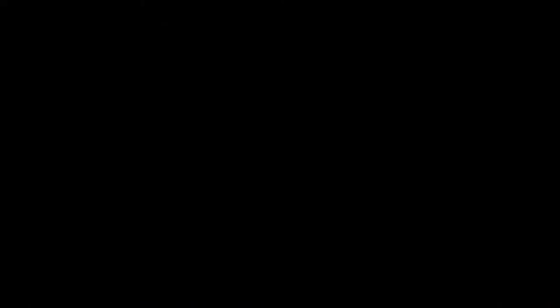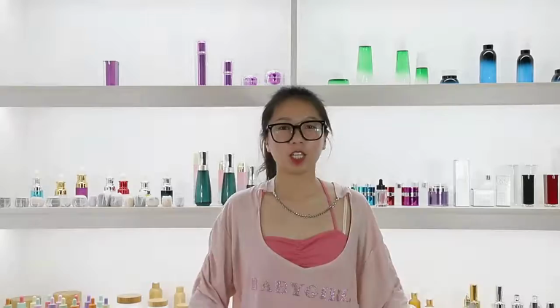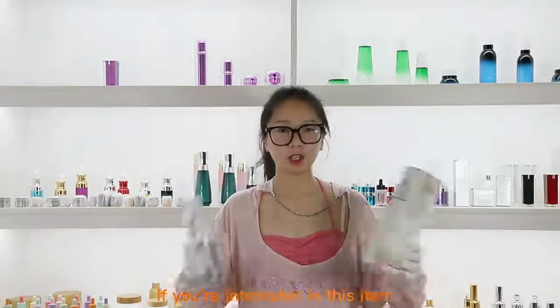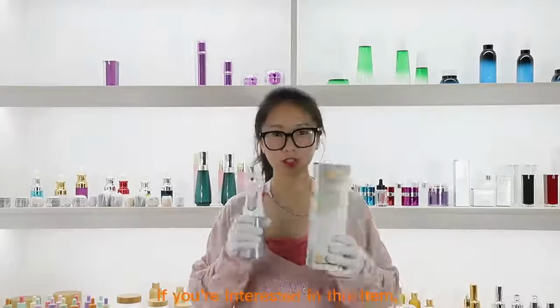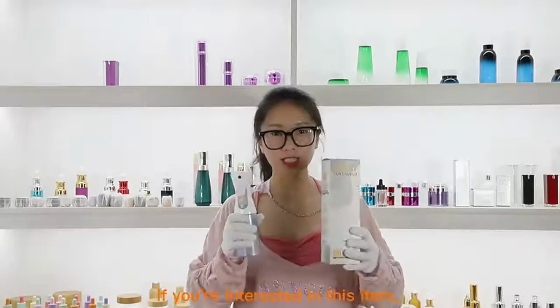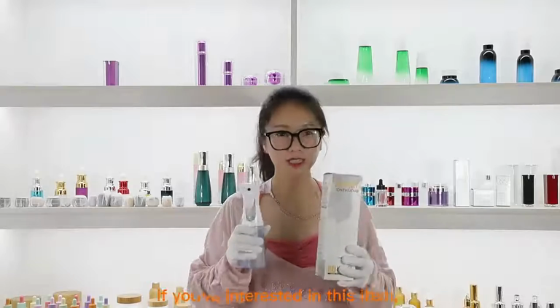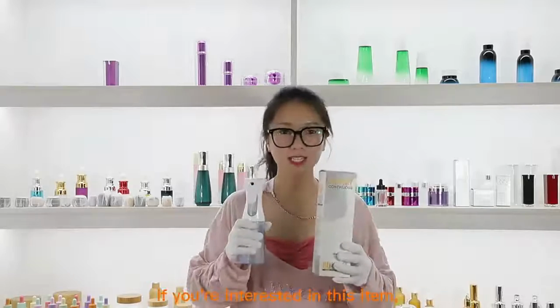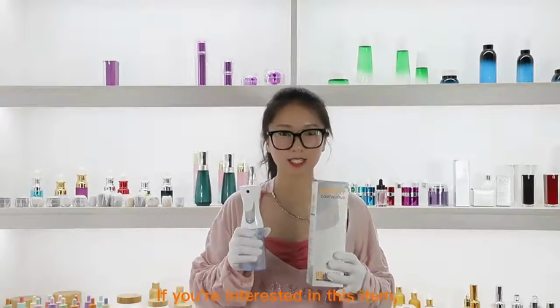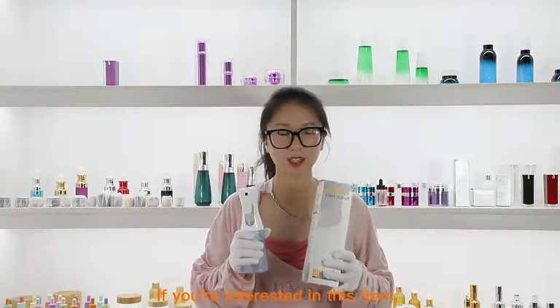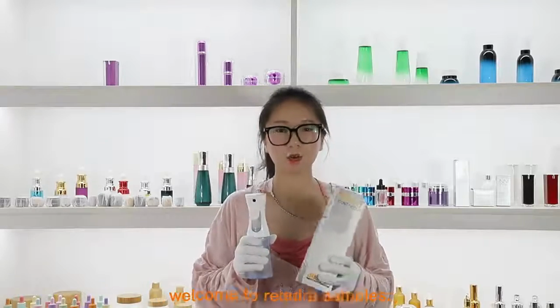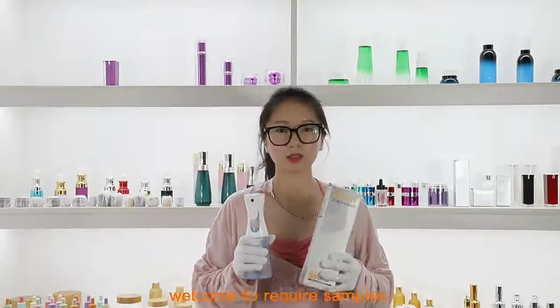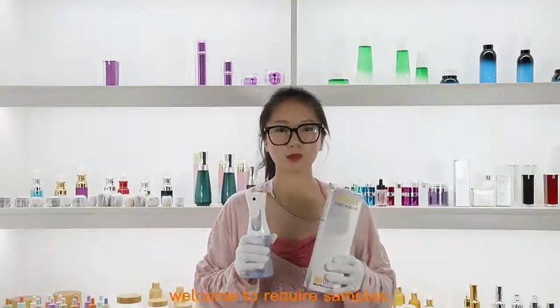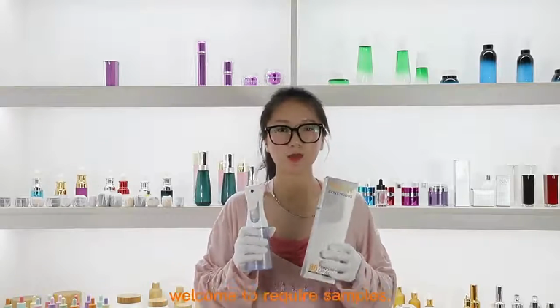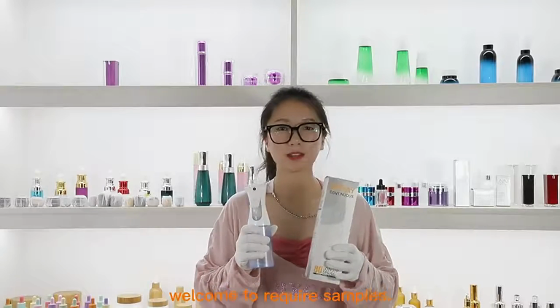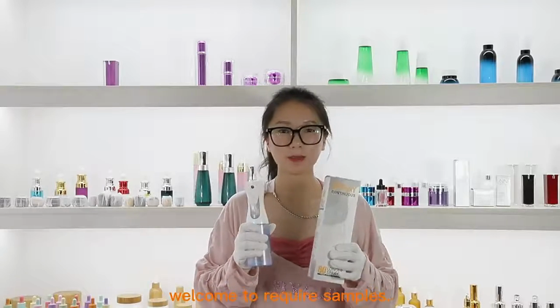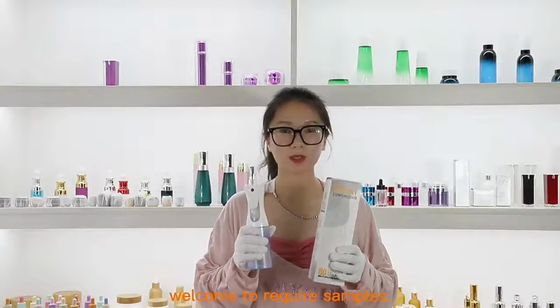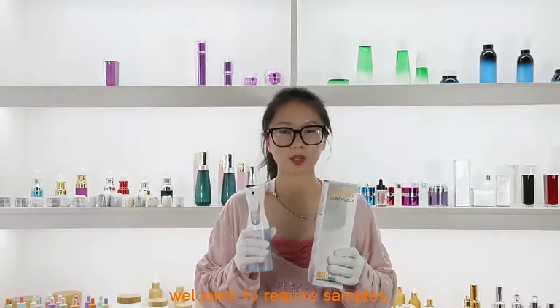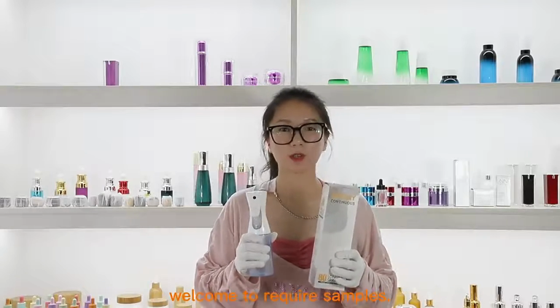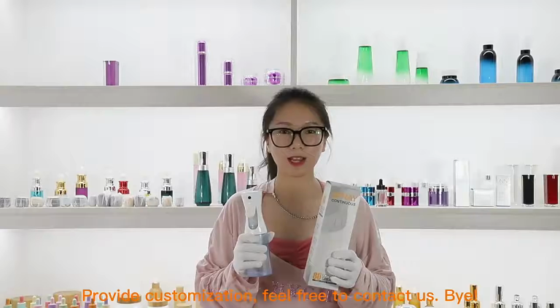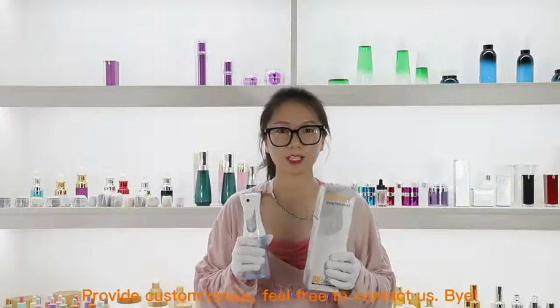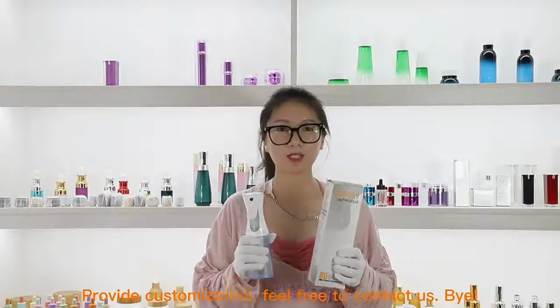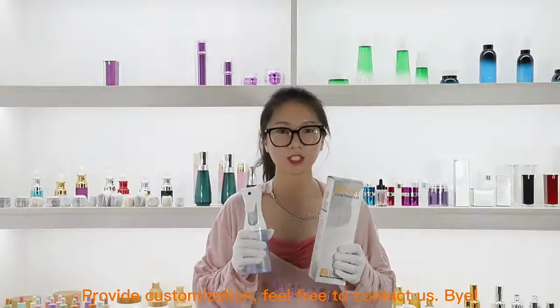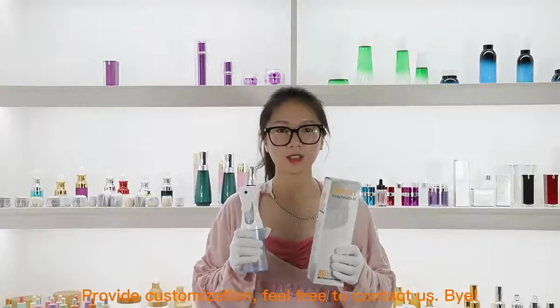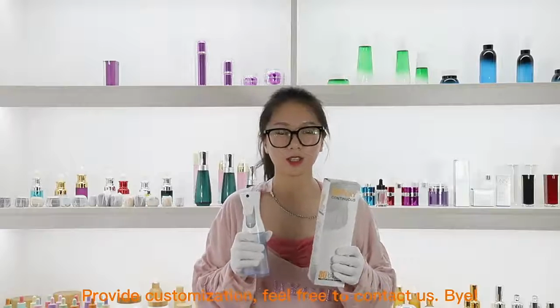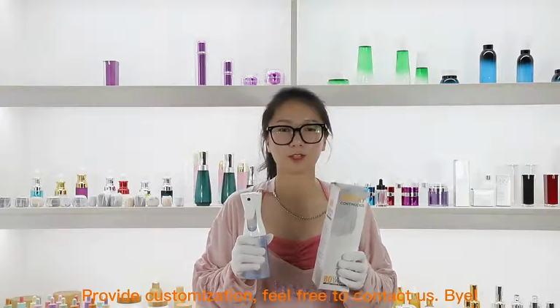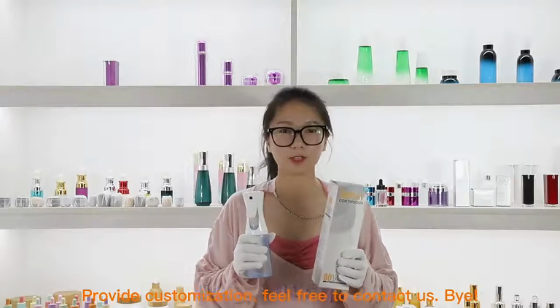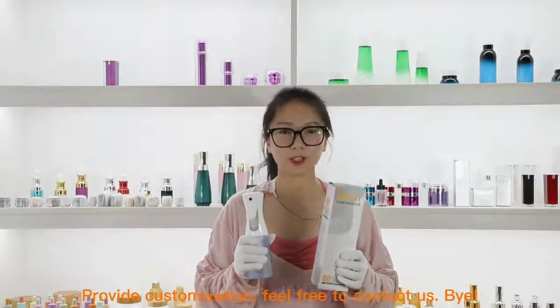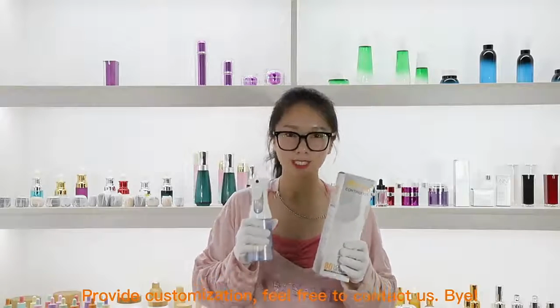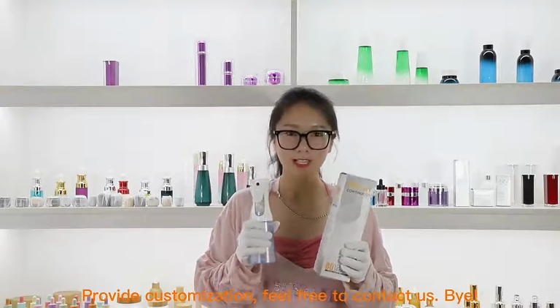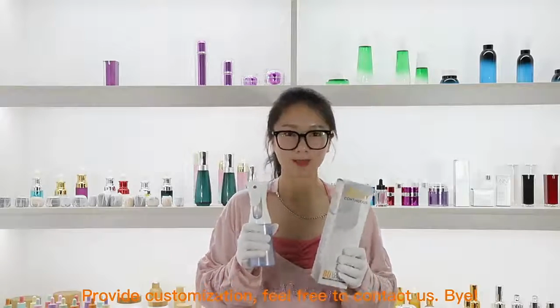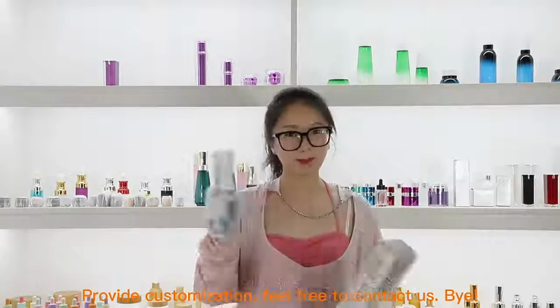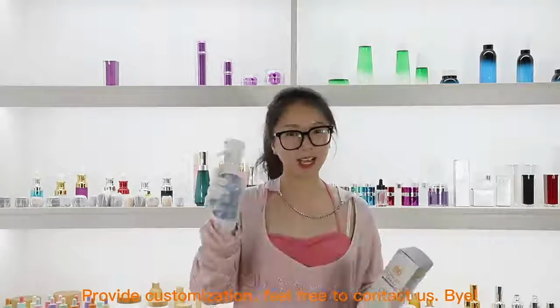If you are interested in this item, welcome to request samples and provide customization. Feel free to contact us. Bye.